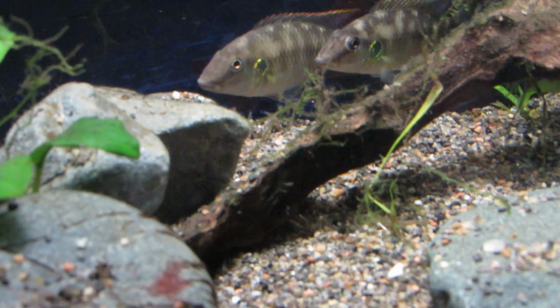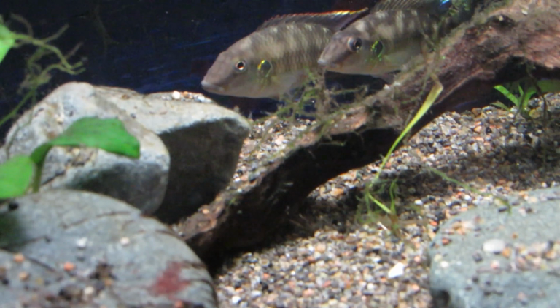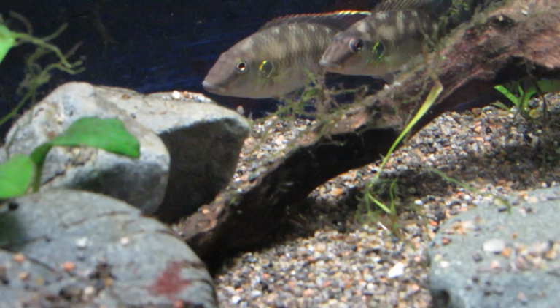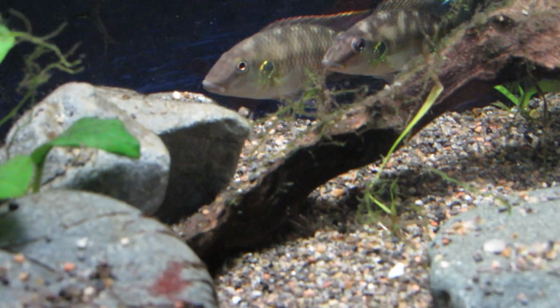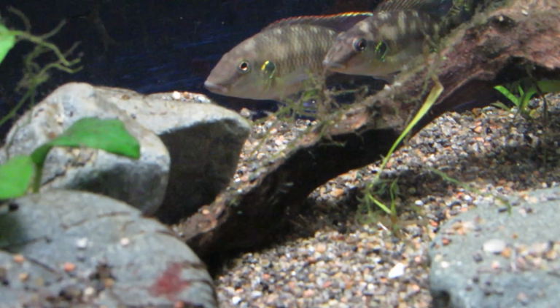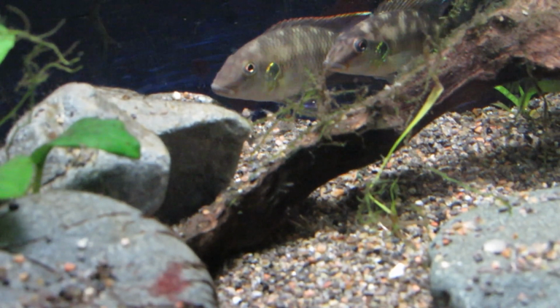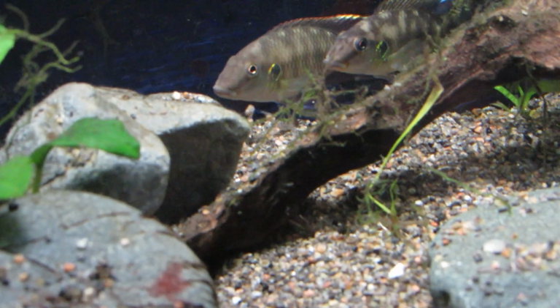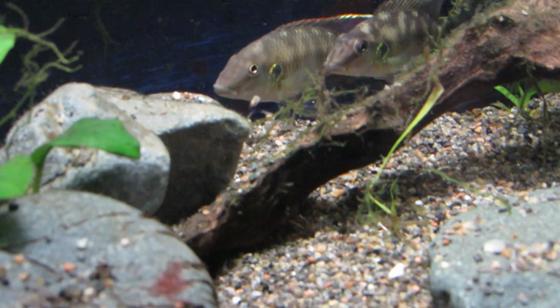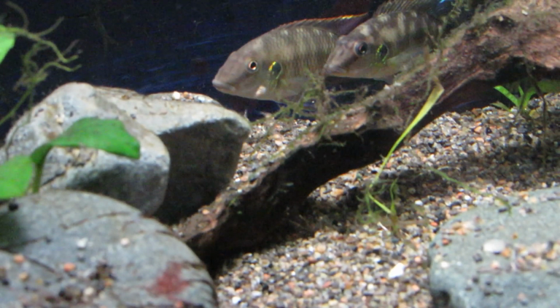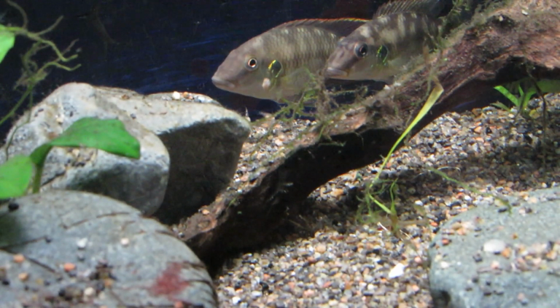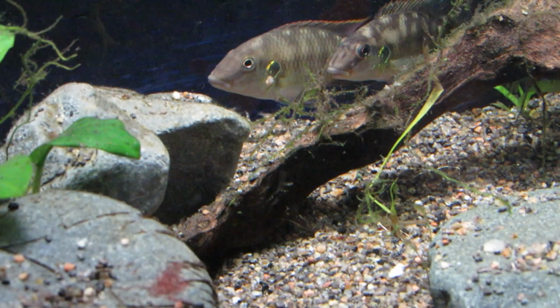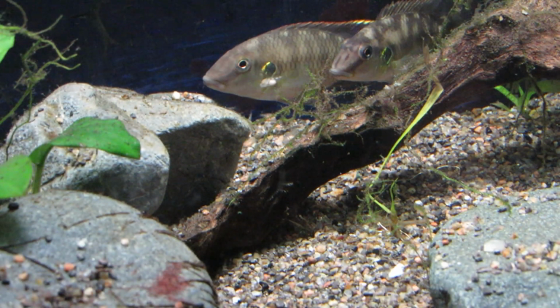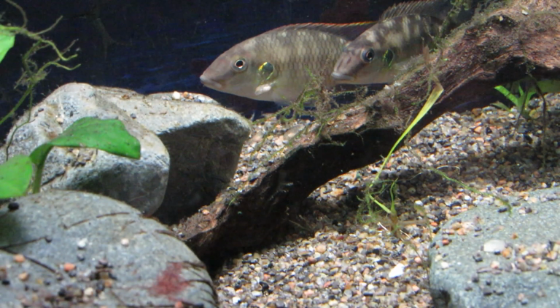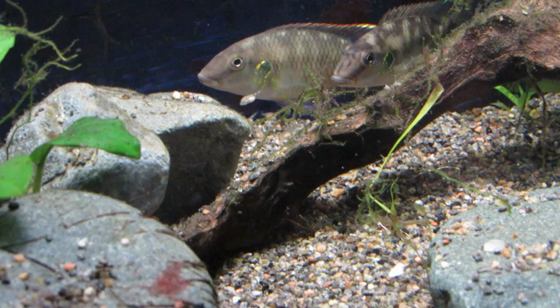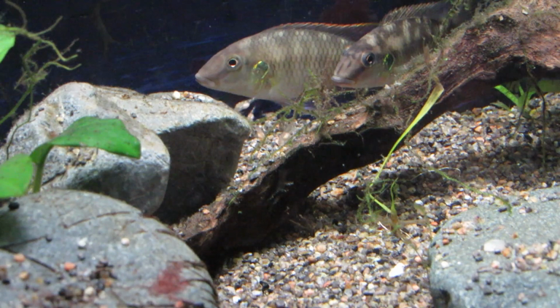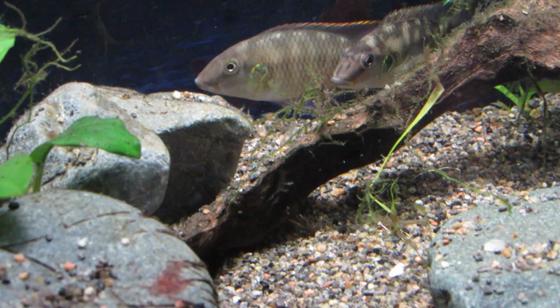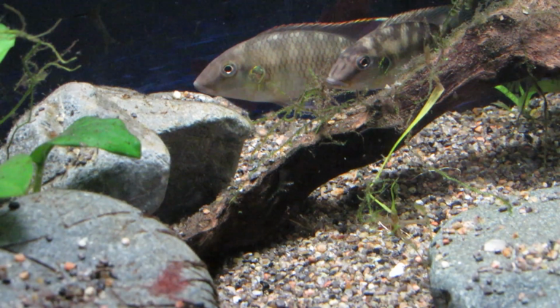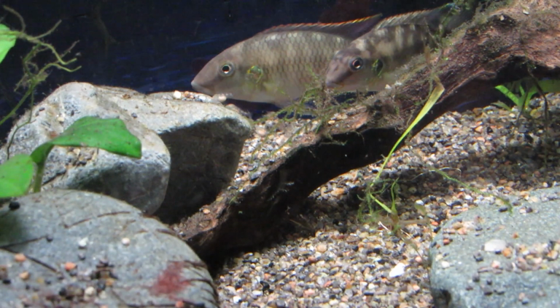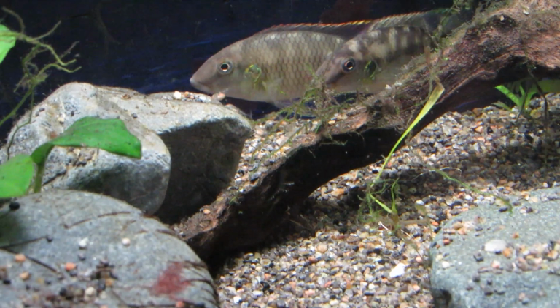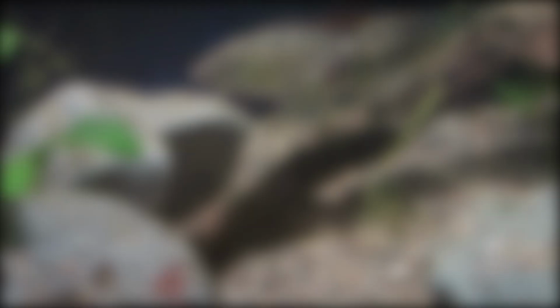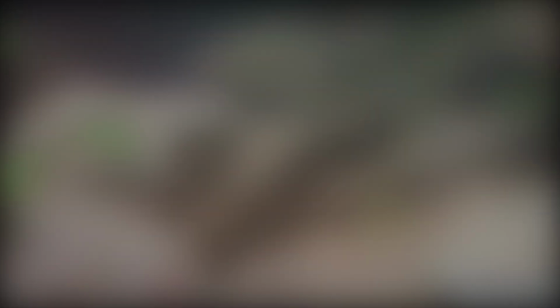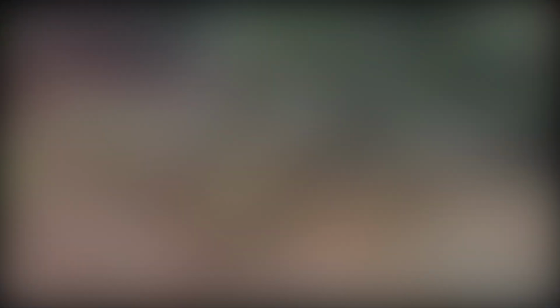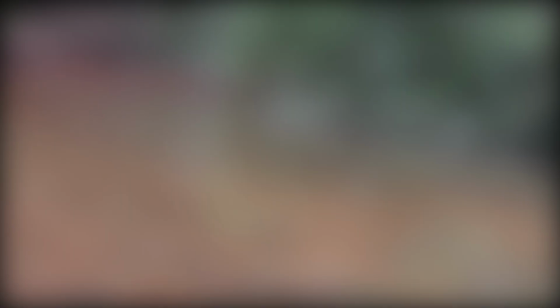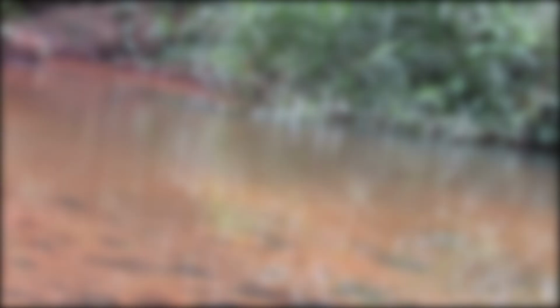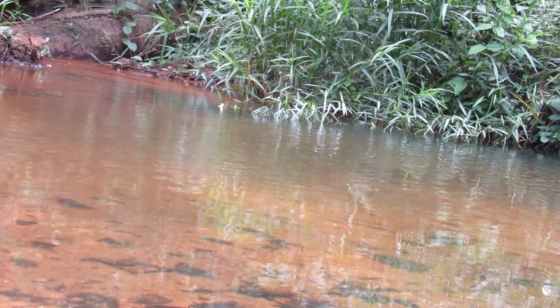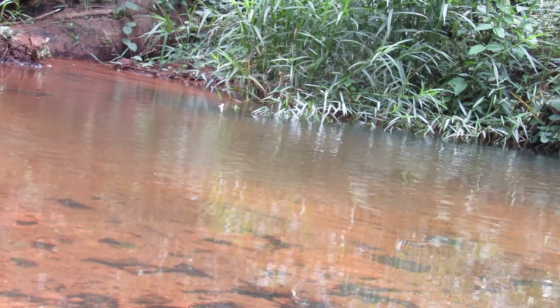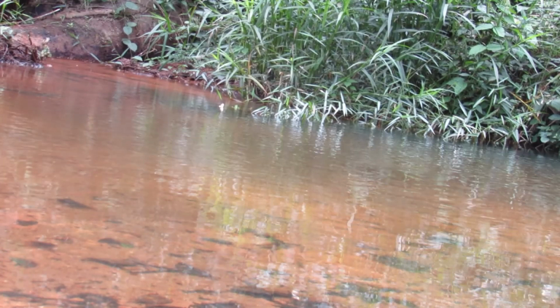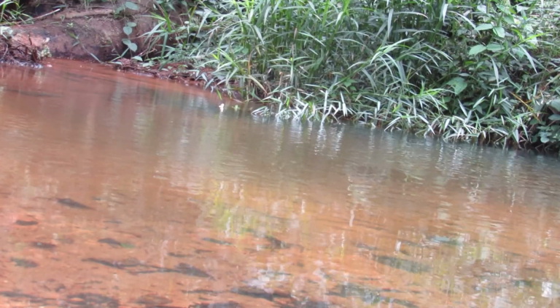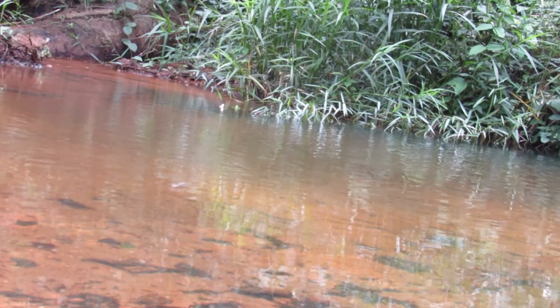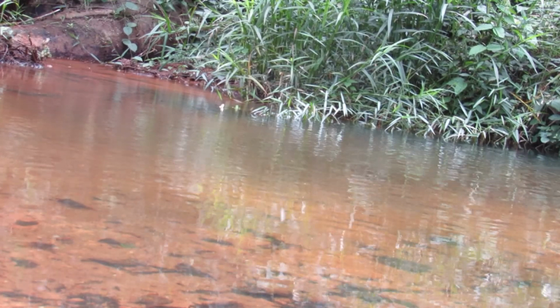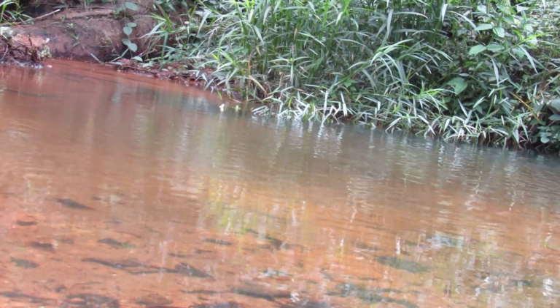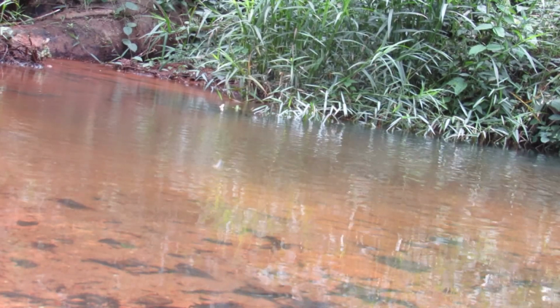In a tank, they like cover as well. They're shy fish. They don't like to be in danger situations.